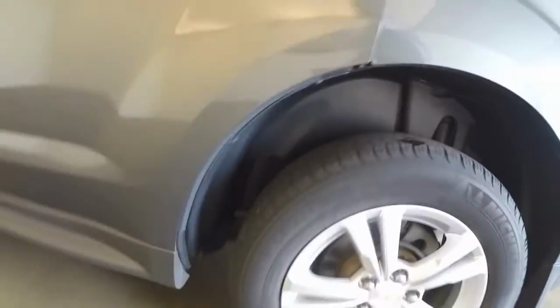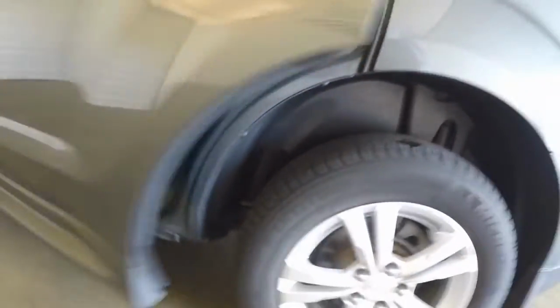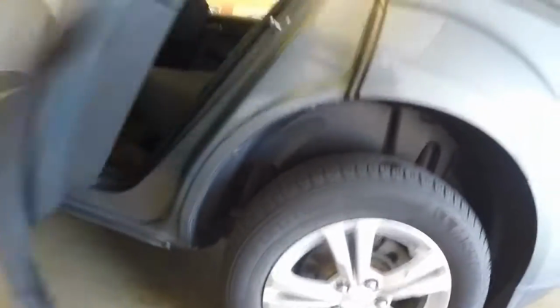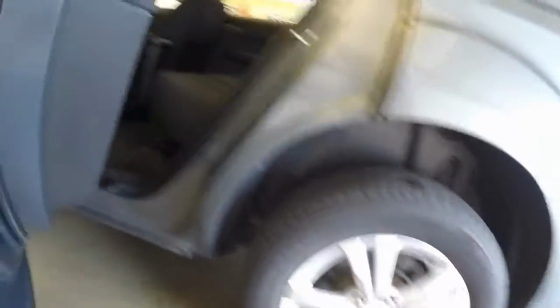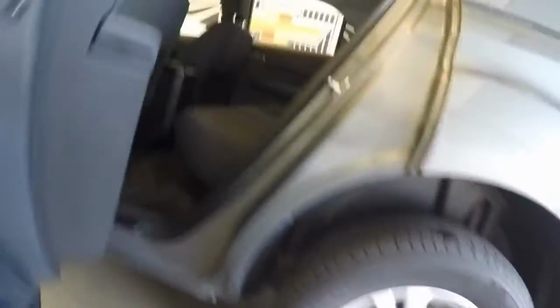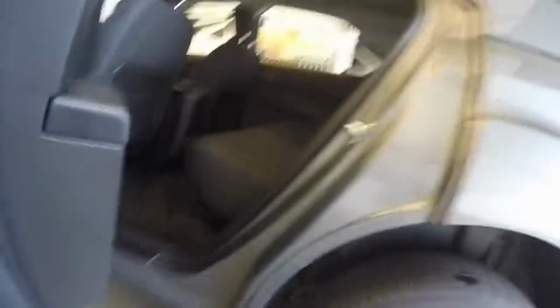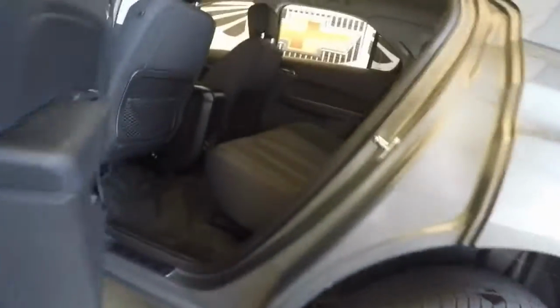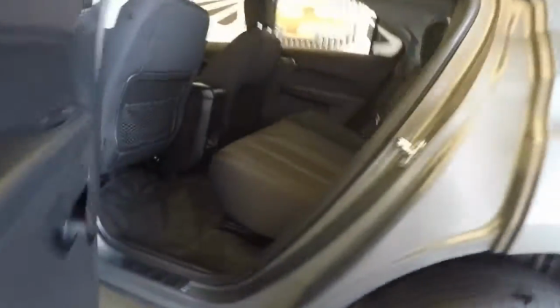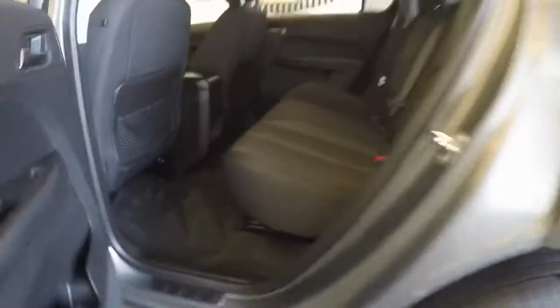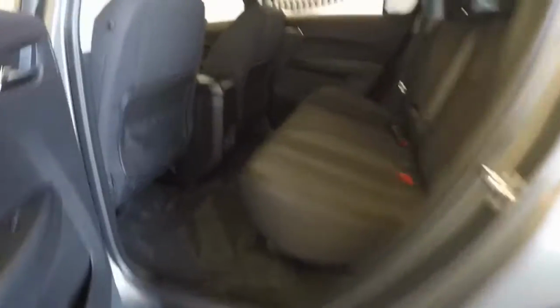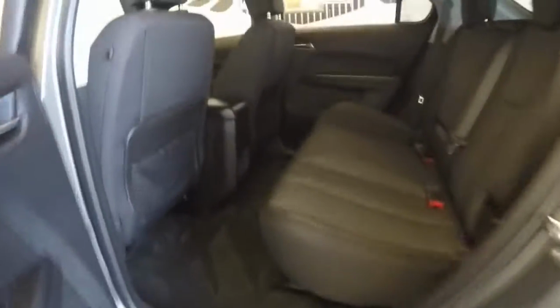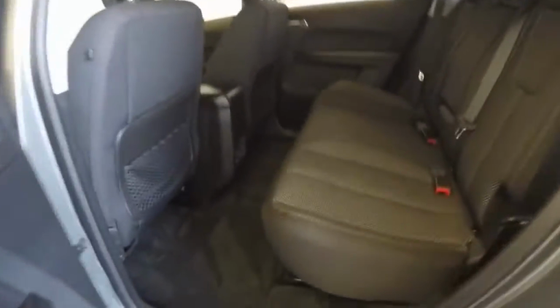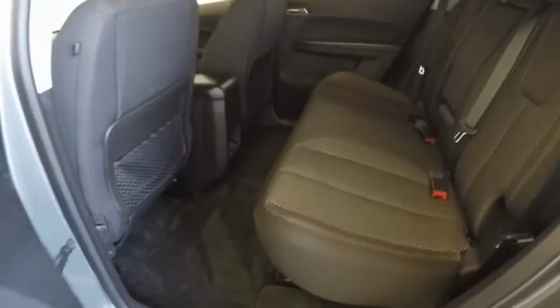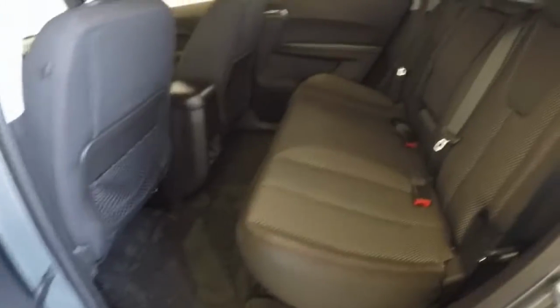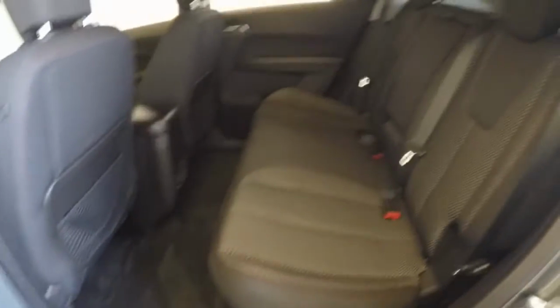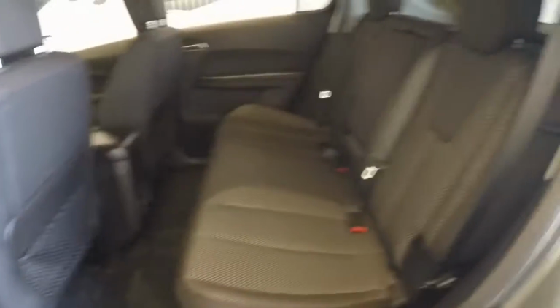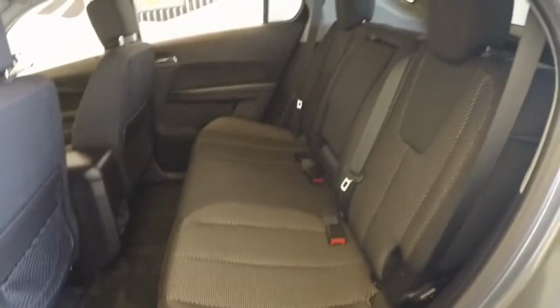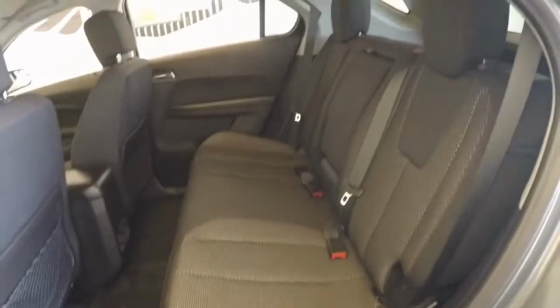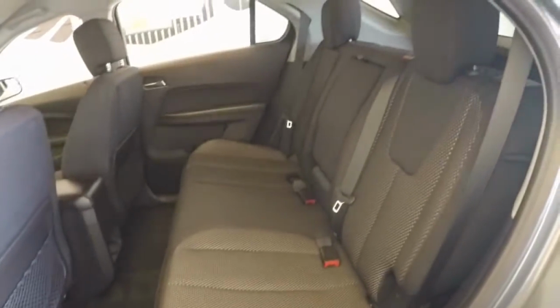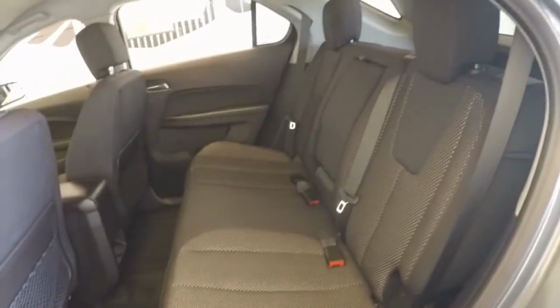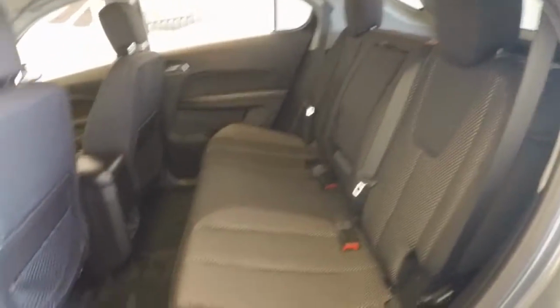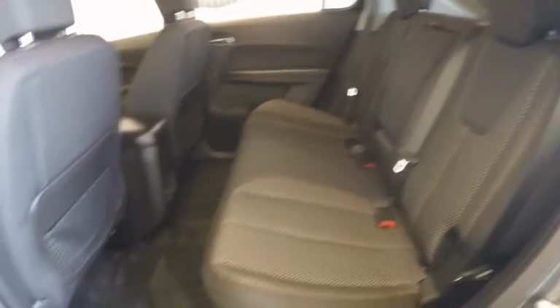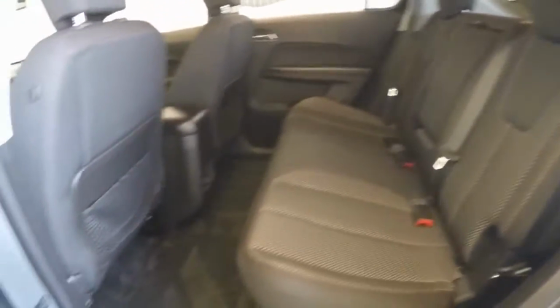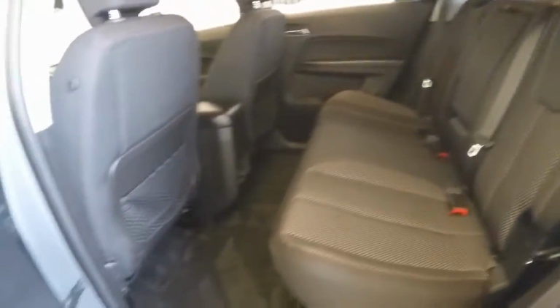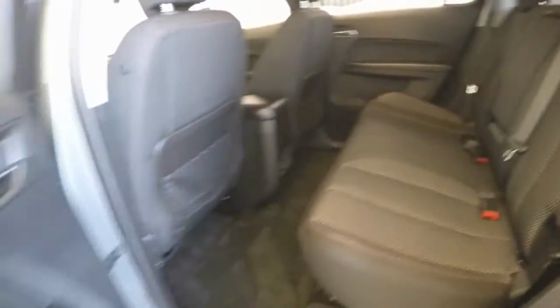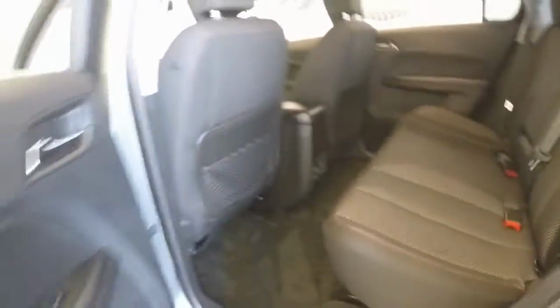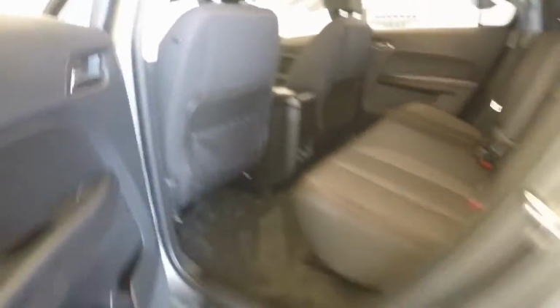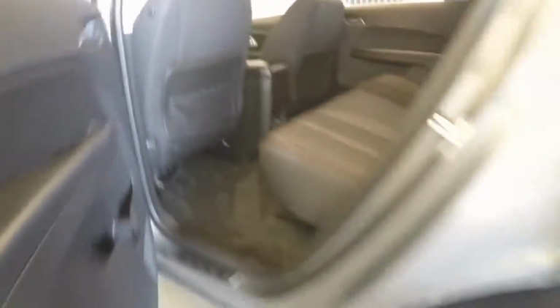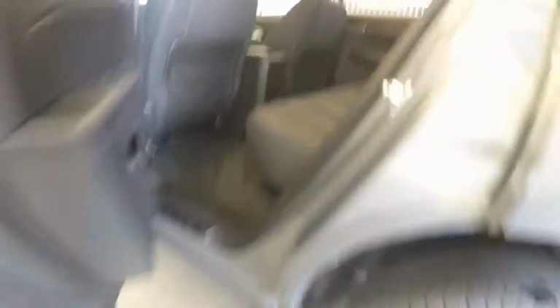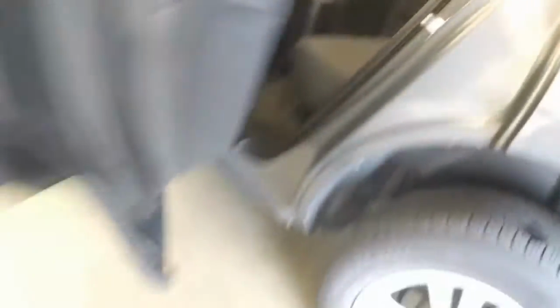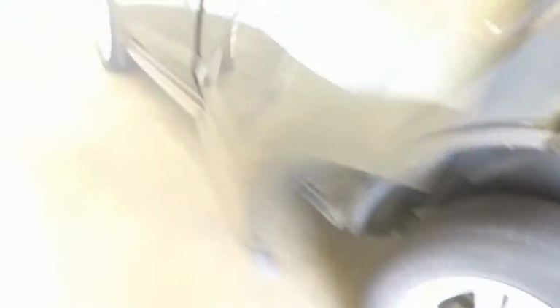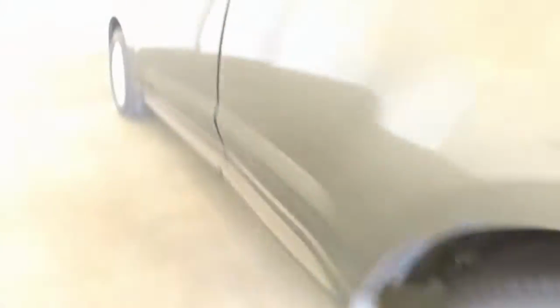Nice interior — no rips, tears, burns, no stains.